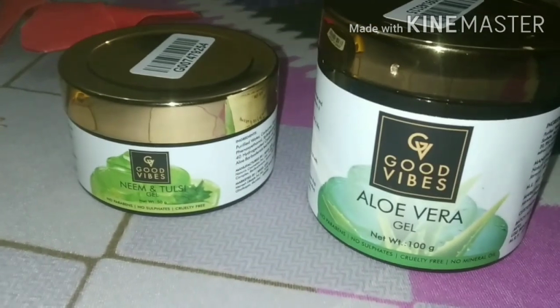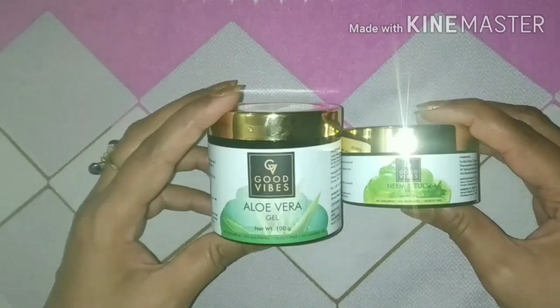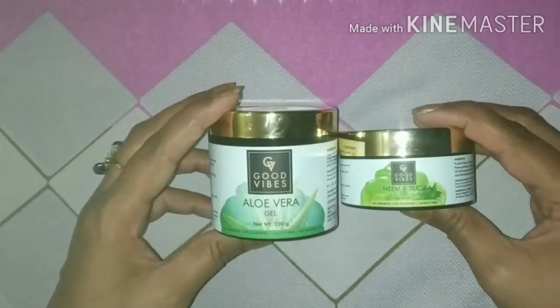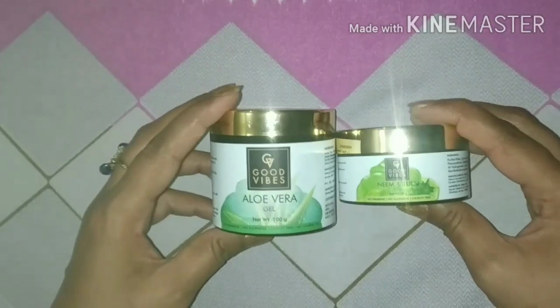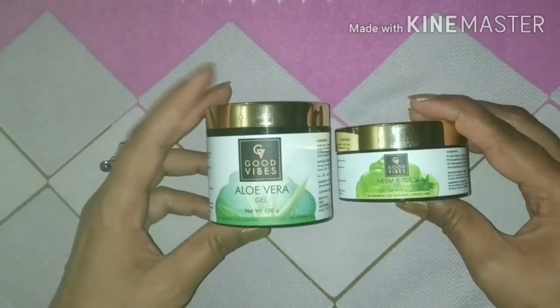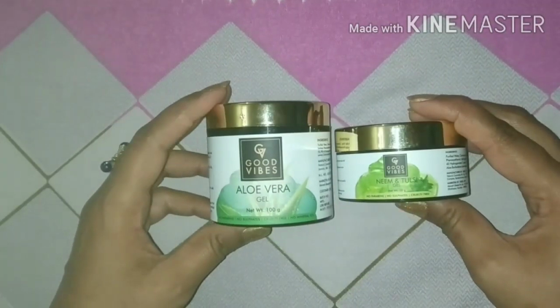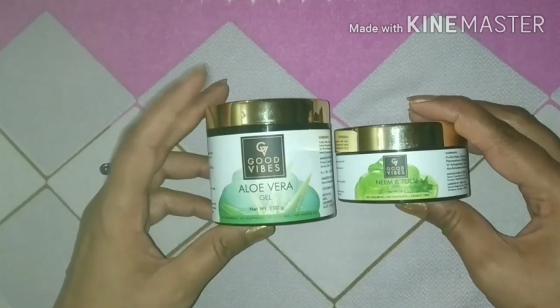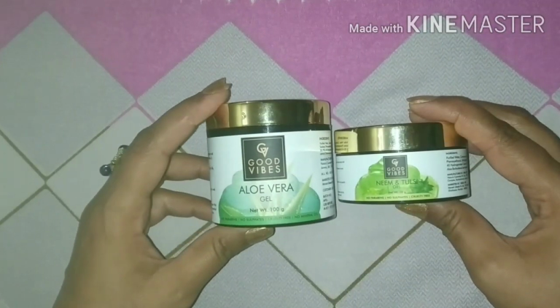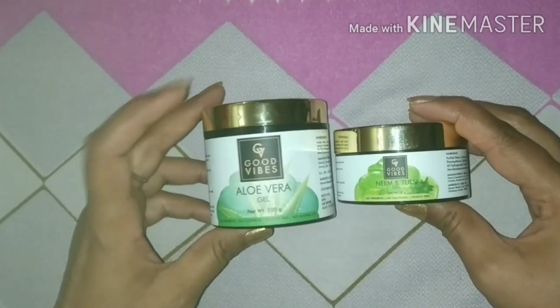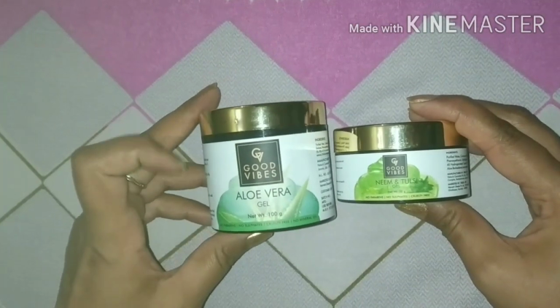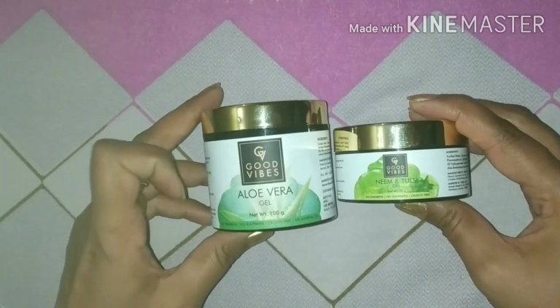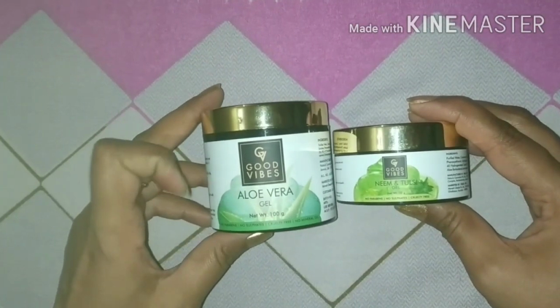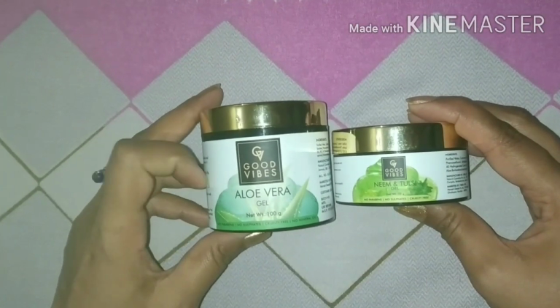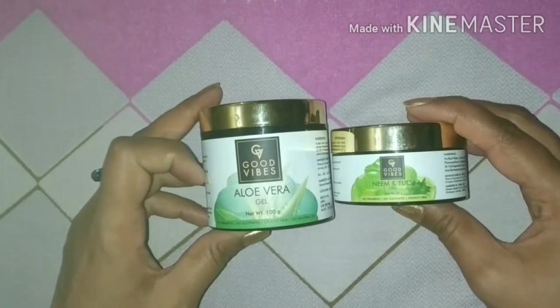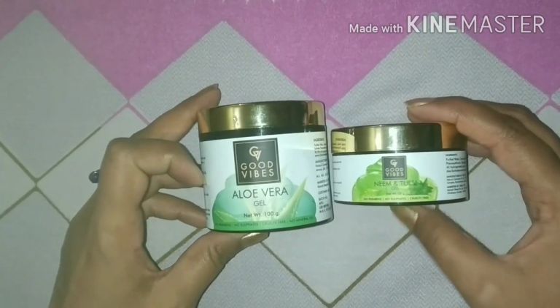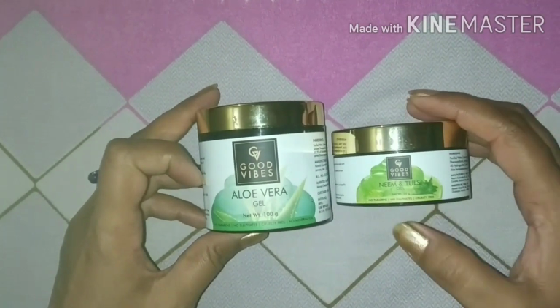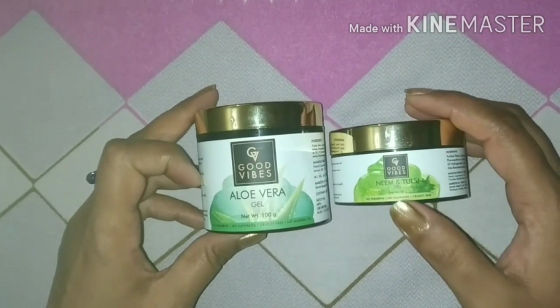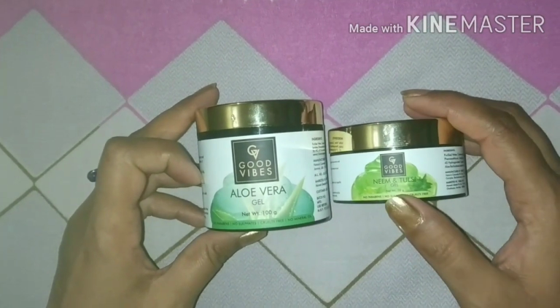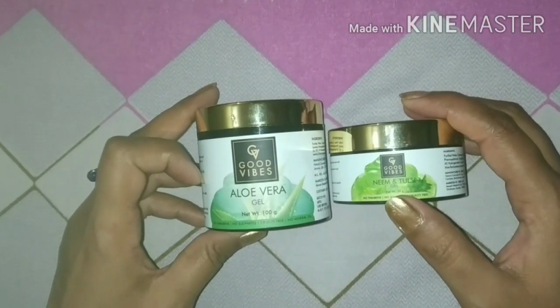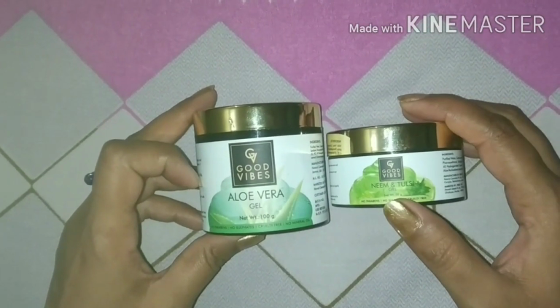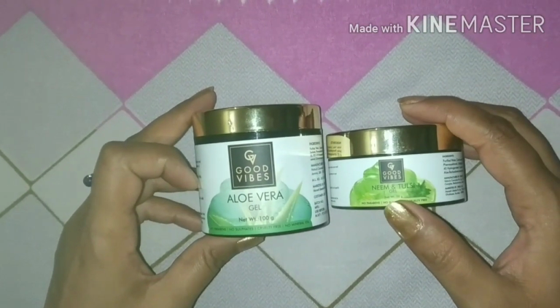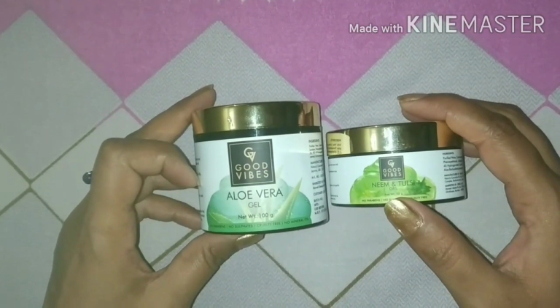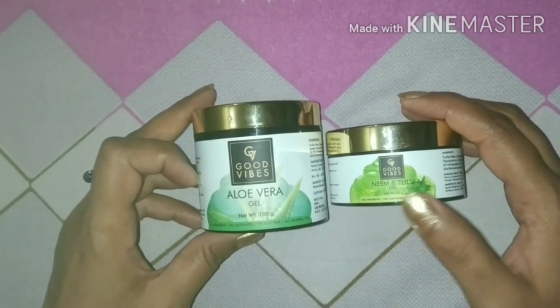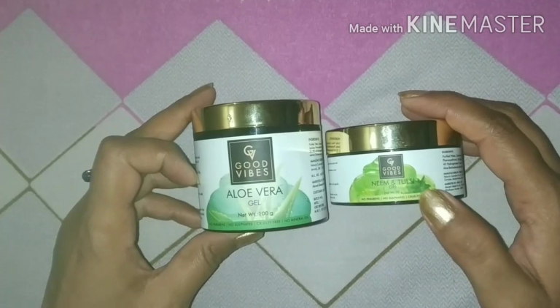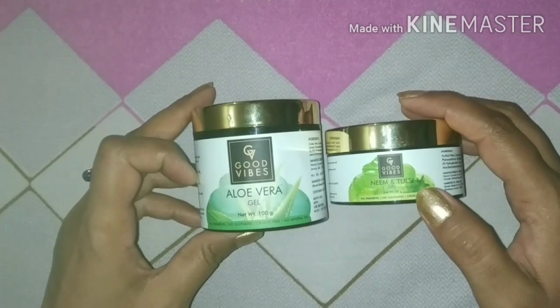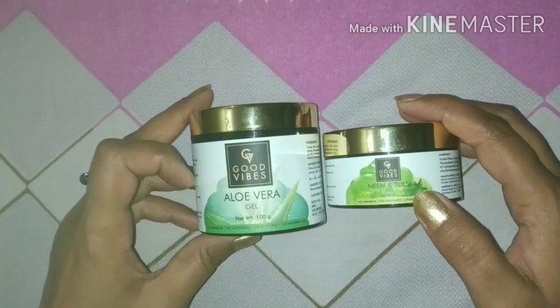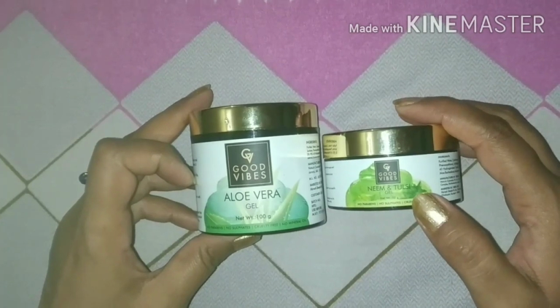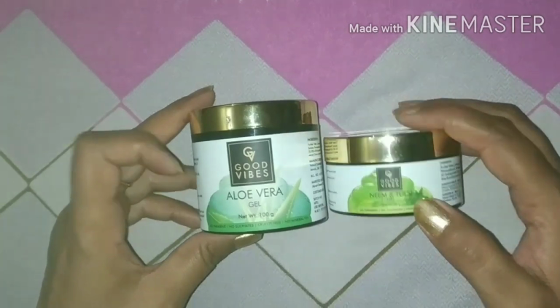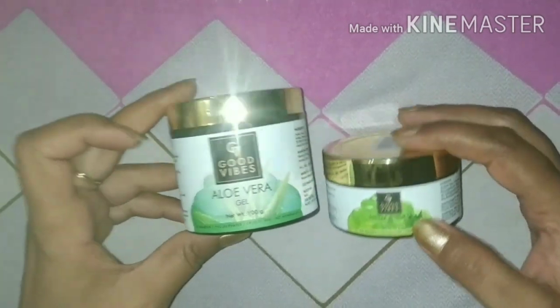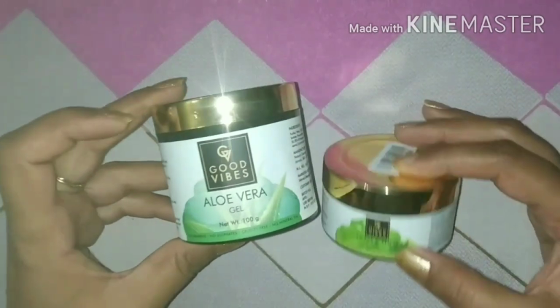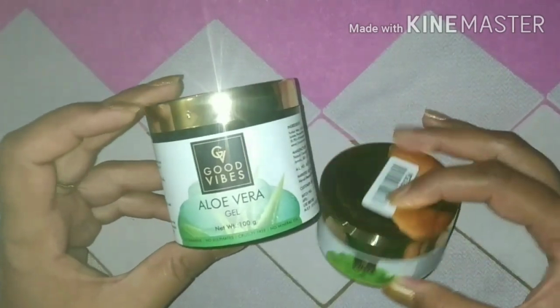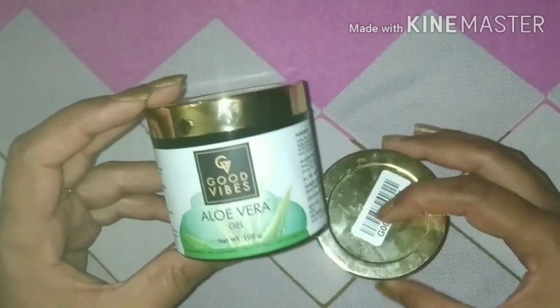I am reviewing two Good Vibes gels — the first is aloe vera gel and the second is neem and tulsi gel. Let's talk about the aloe vera gel first.